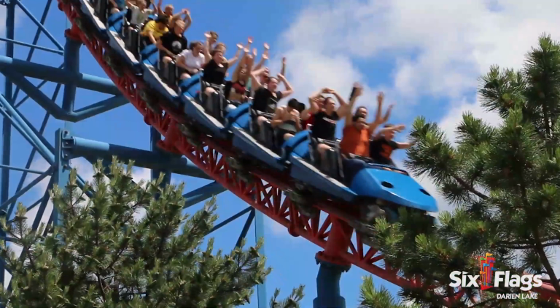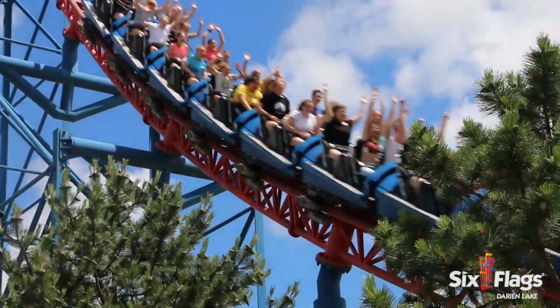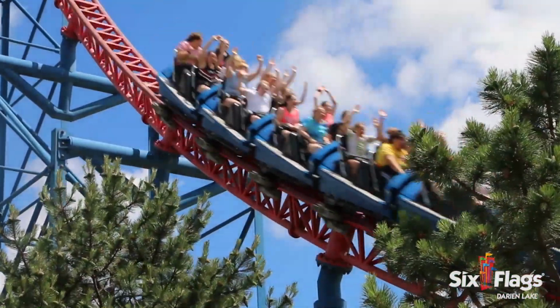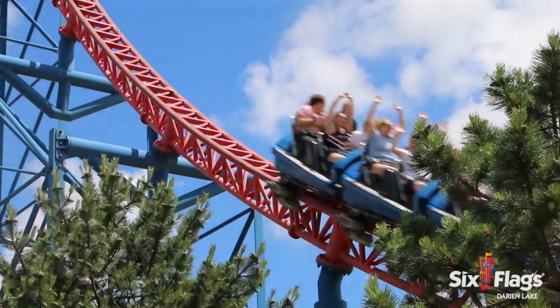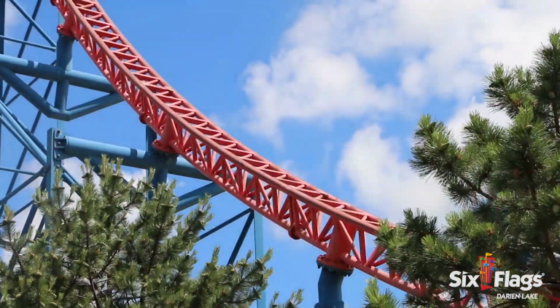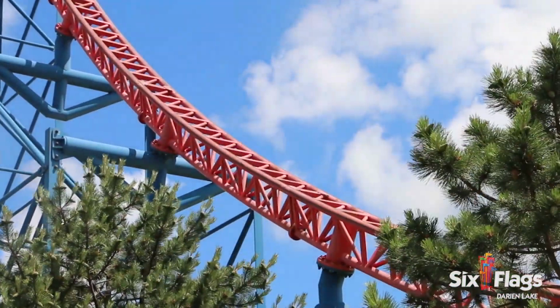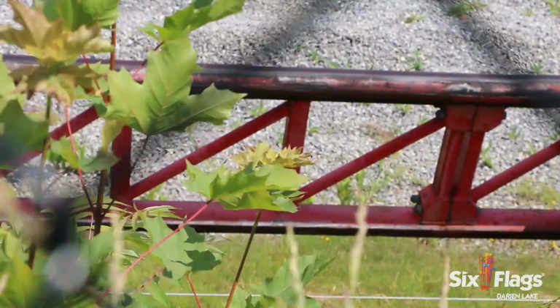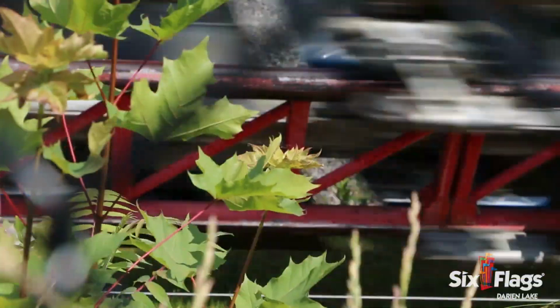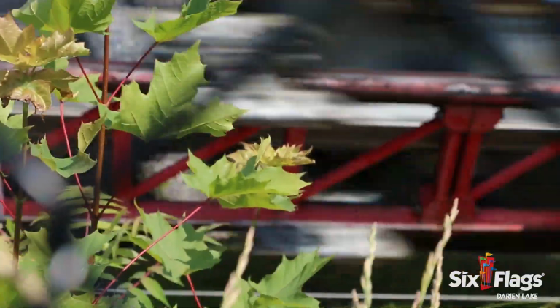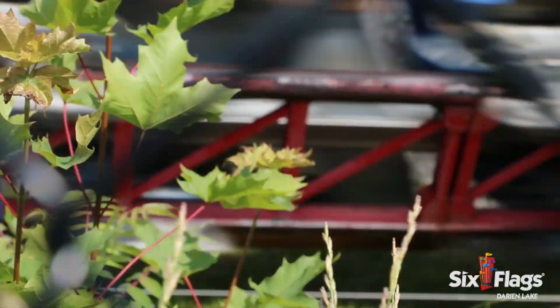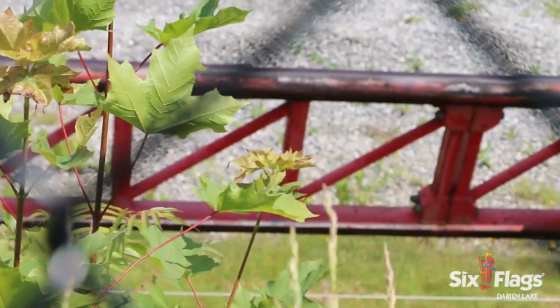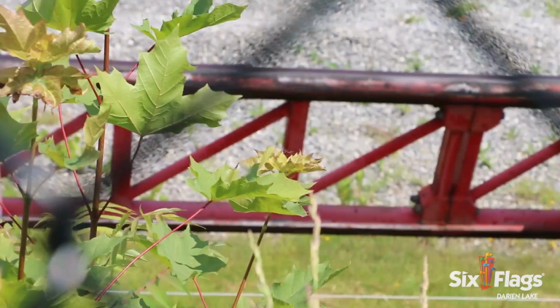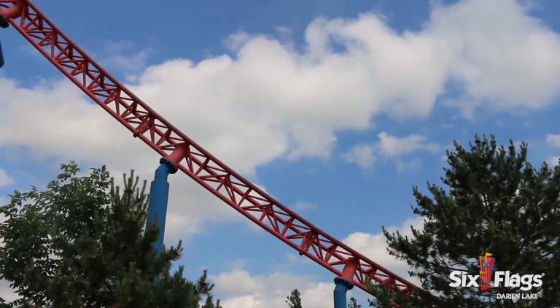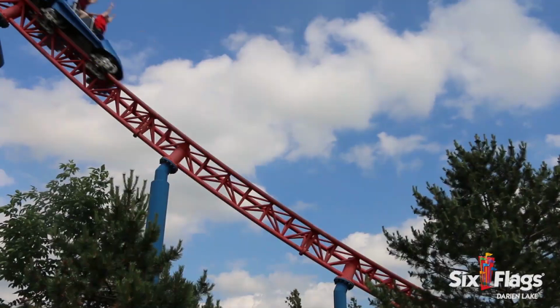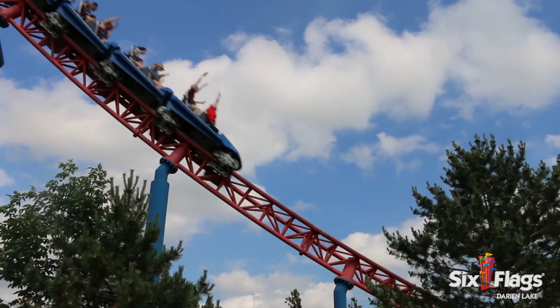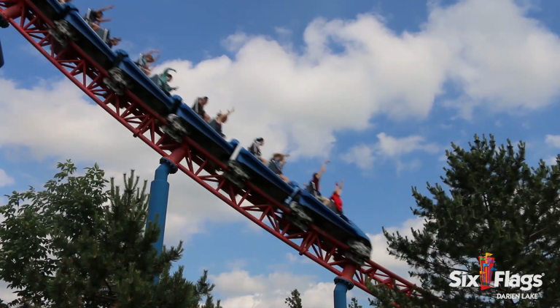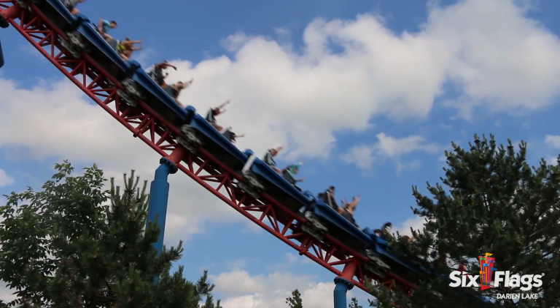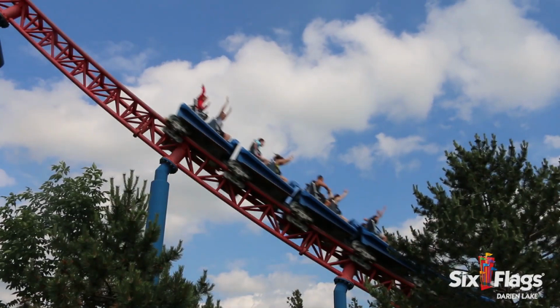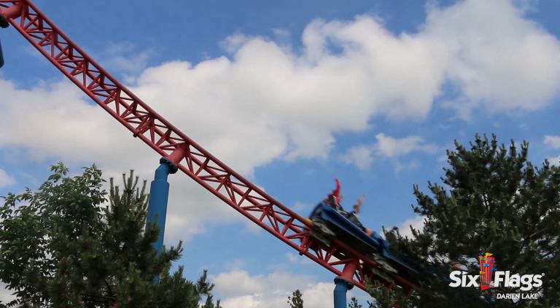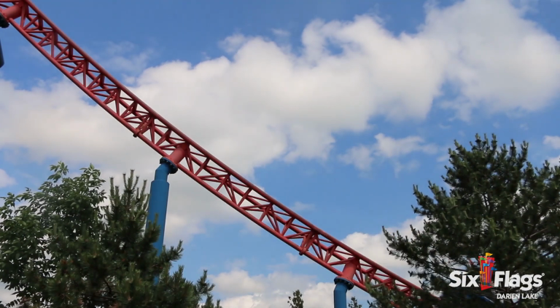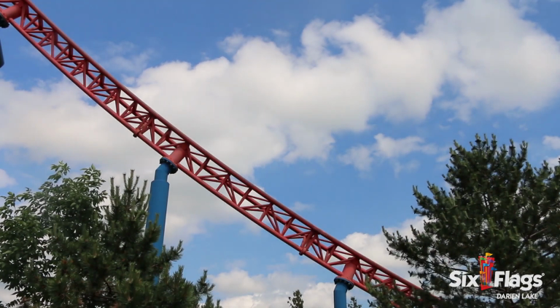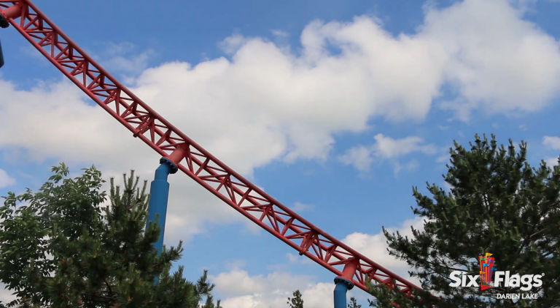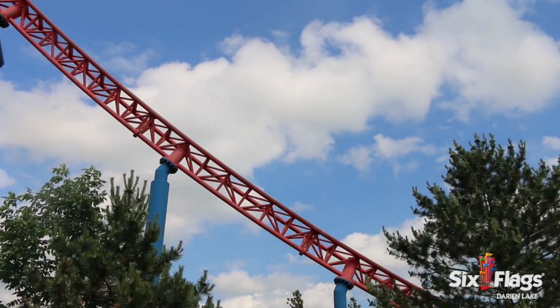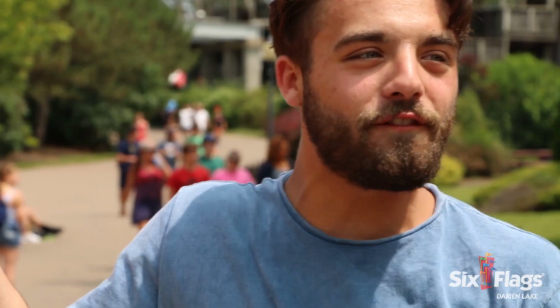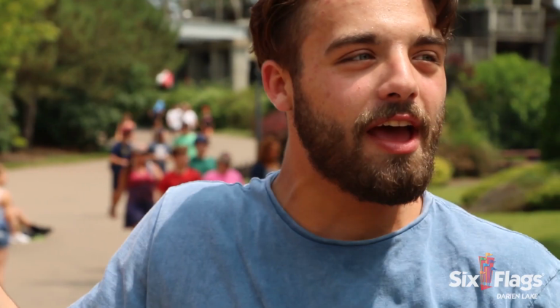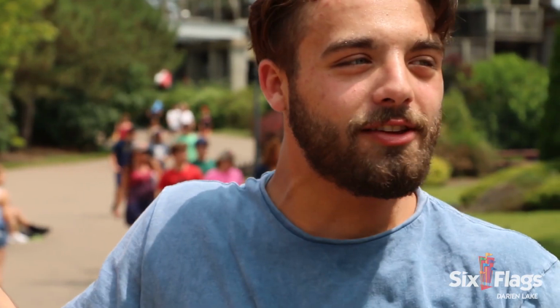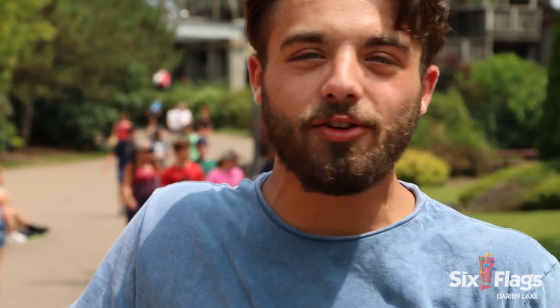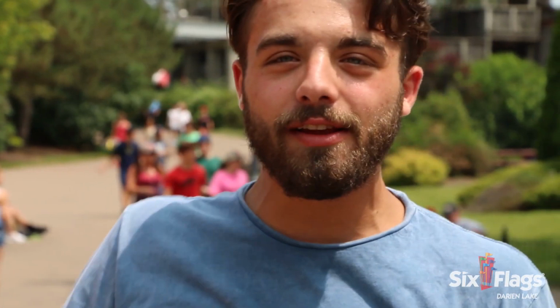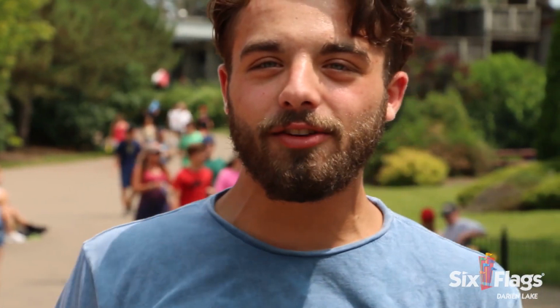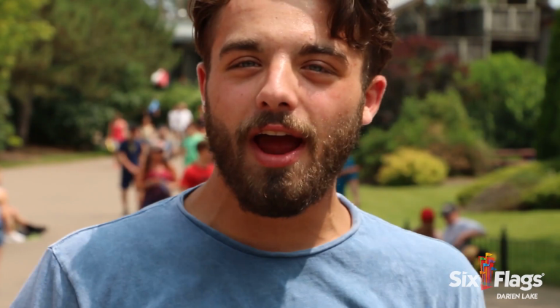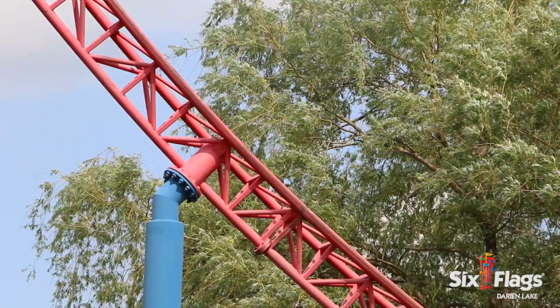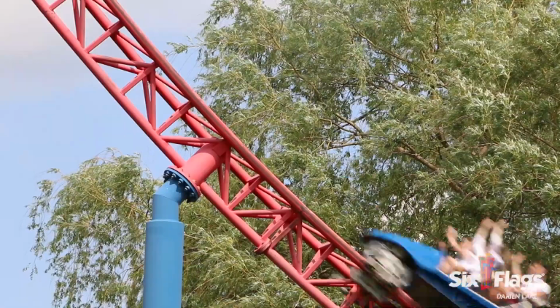You get on this ride and you're like, I can go on any ride here — like this is the fastest, craziest ride here.